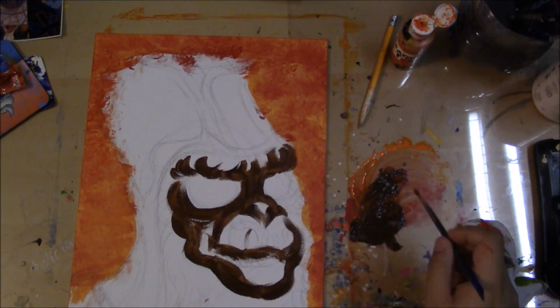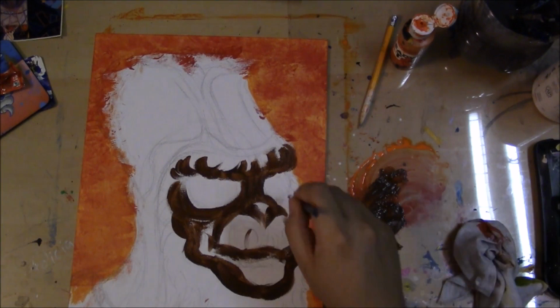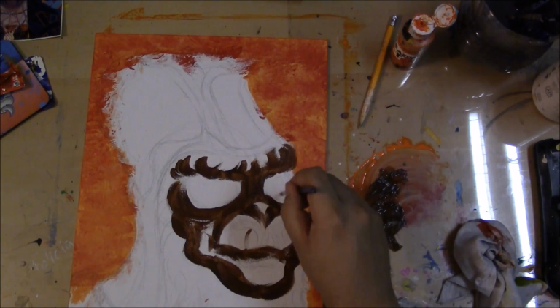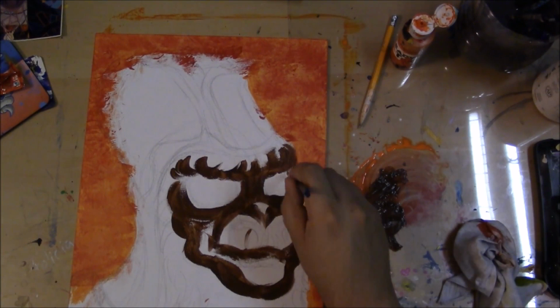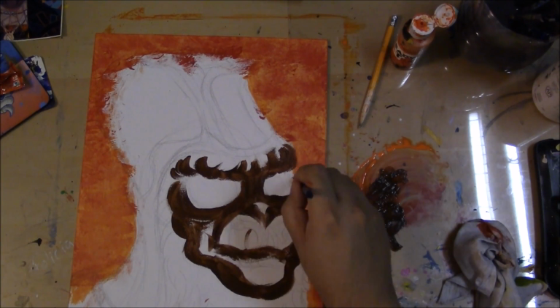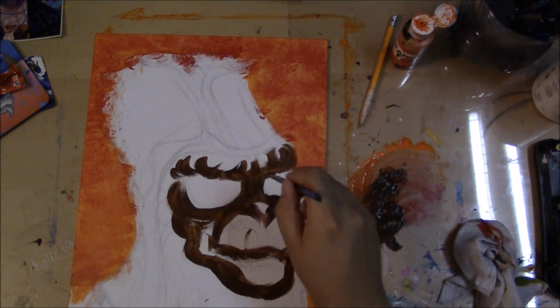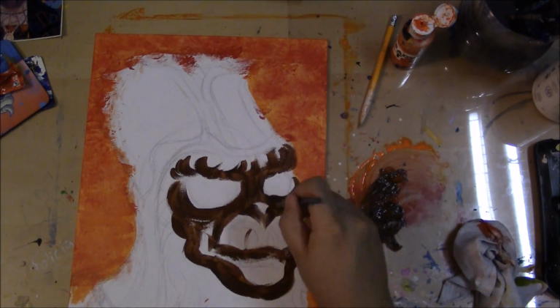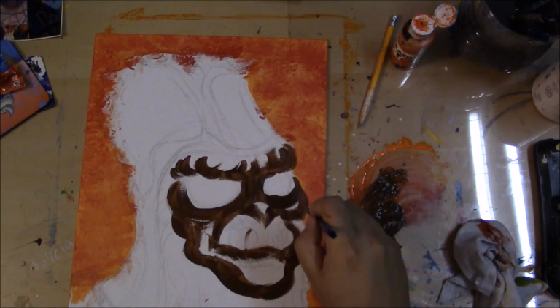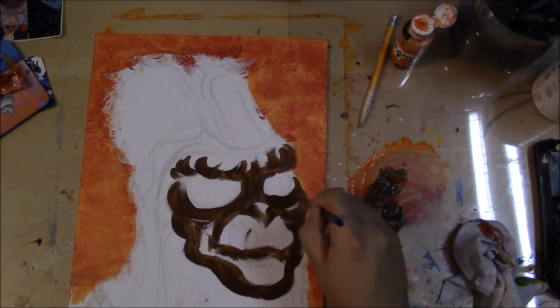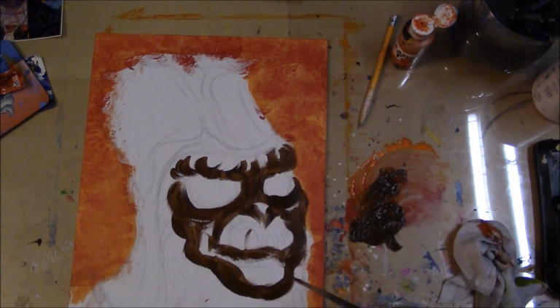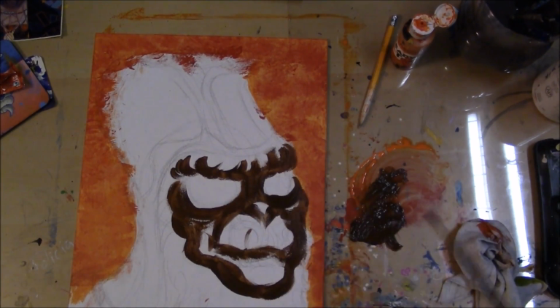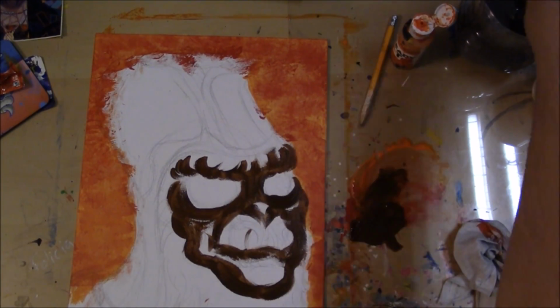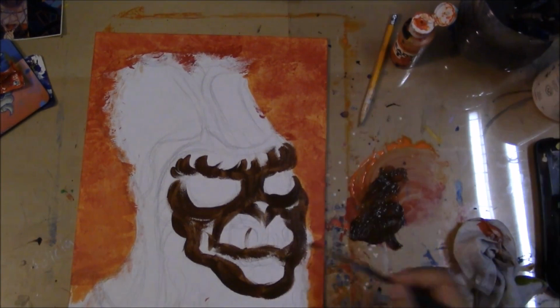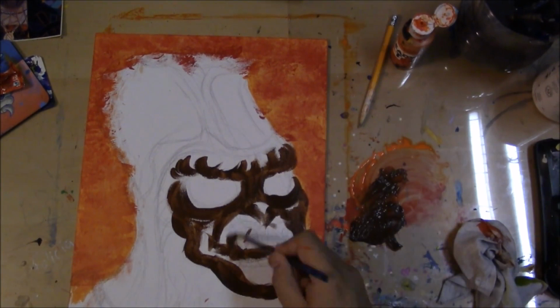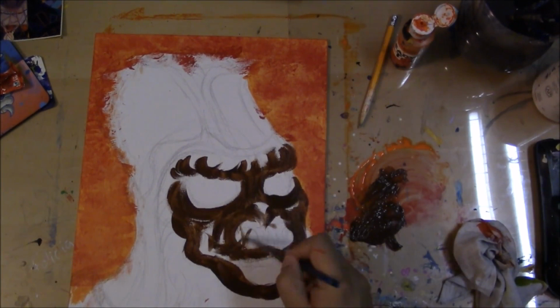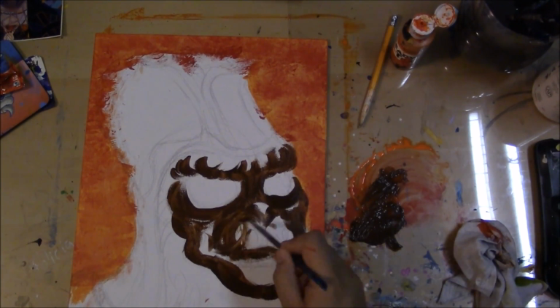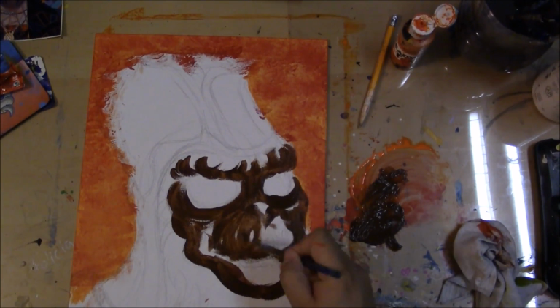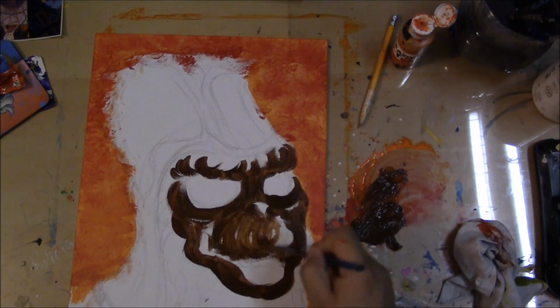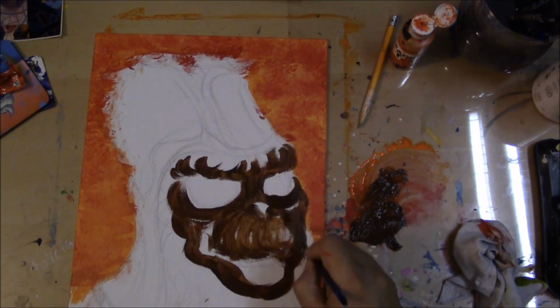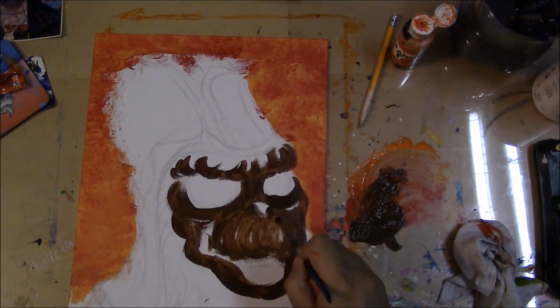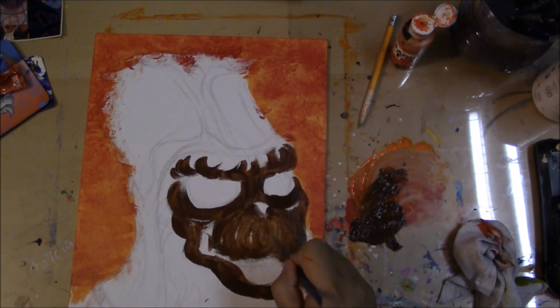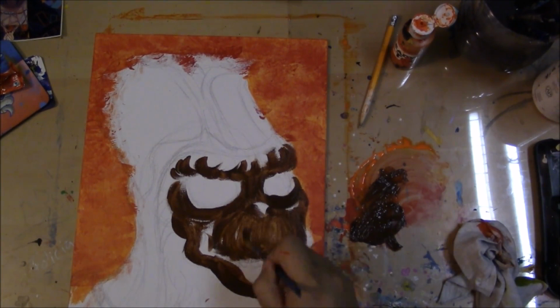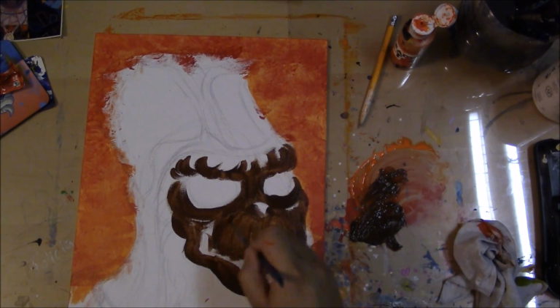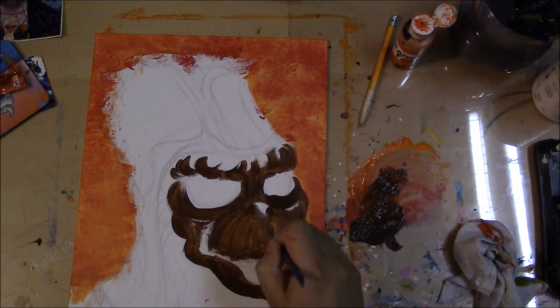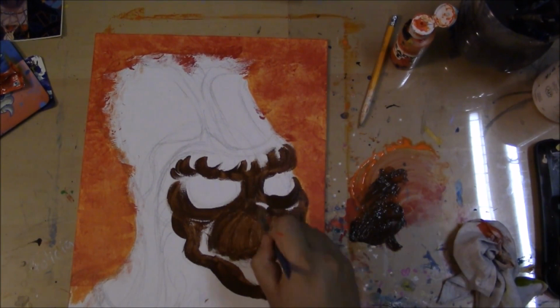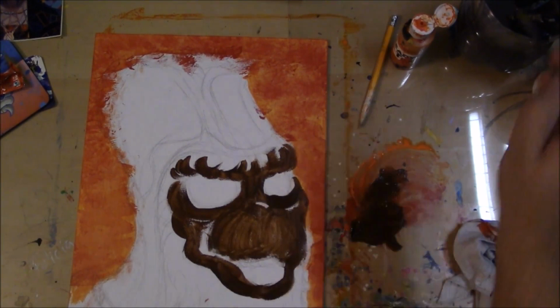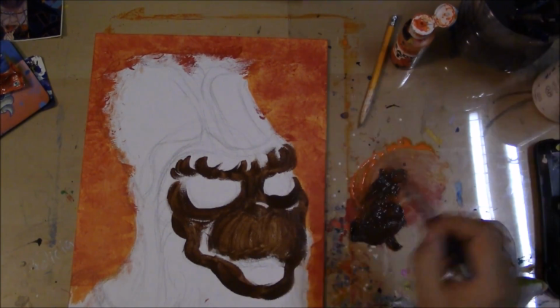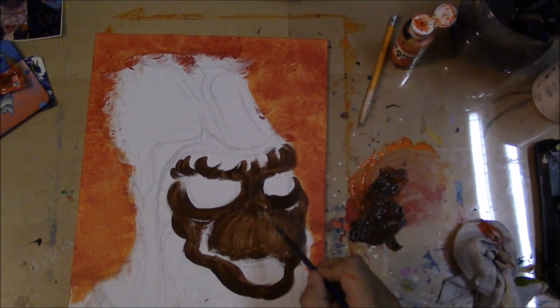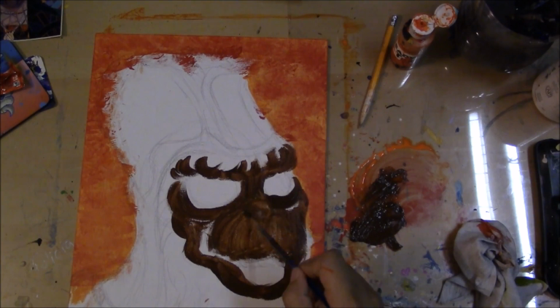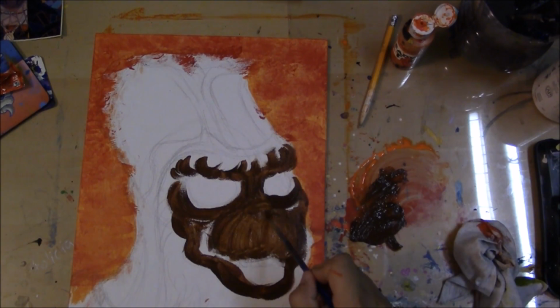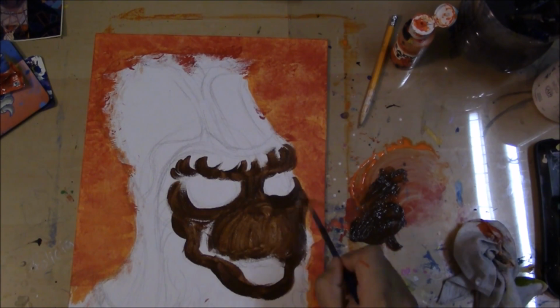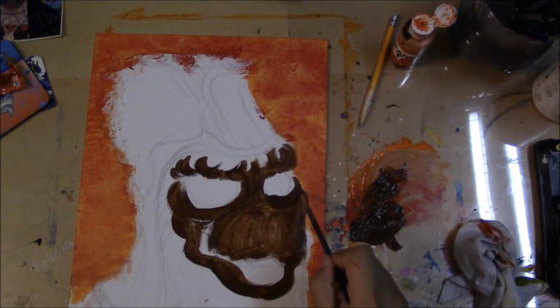For his face, it's a dark brown. I'm going to go over it with some light colors.